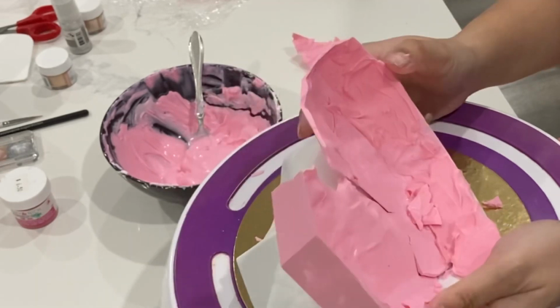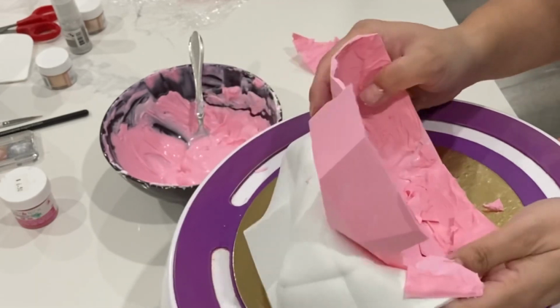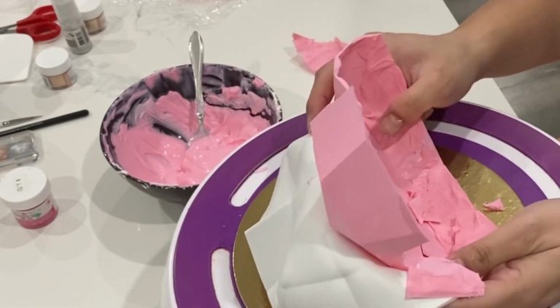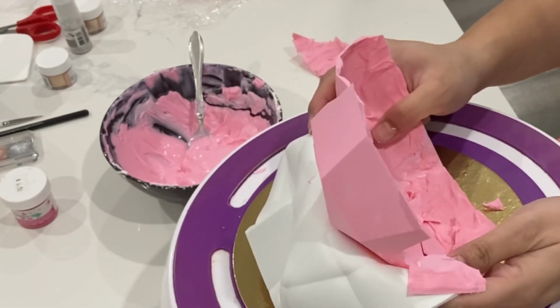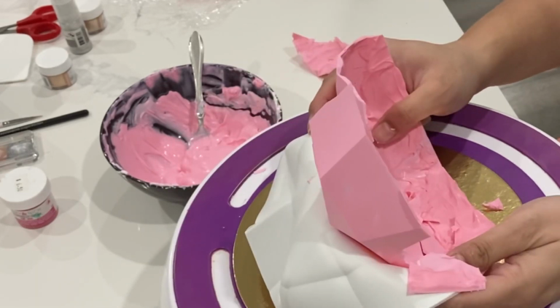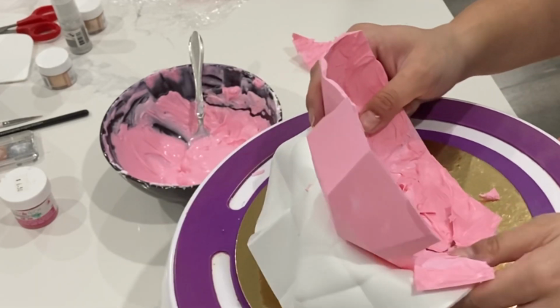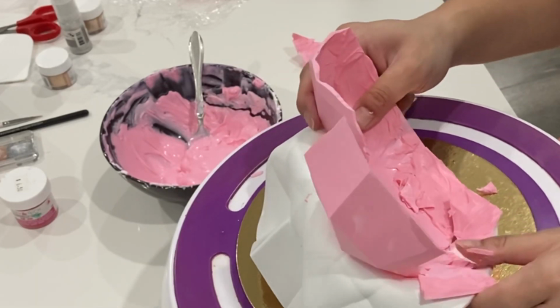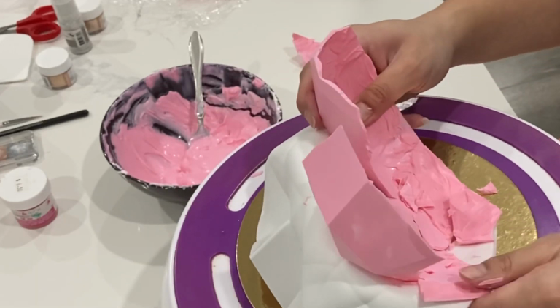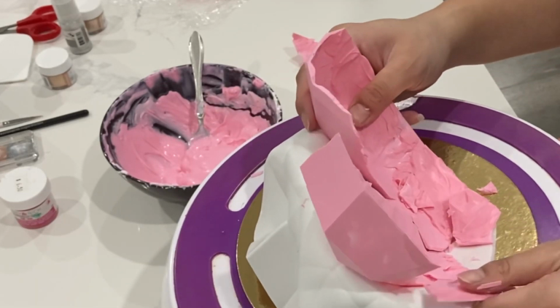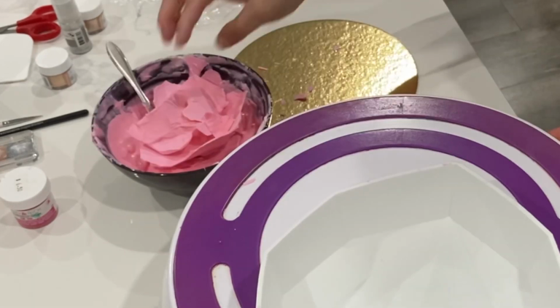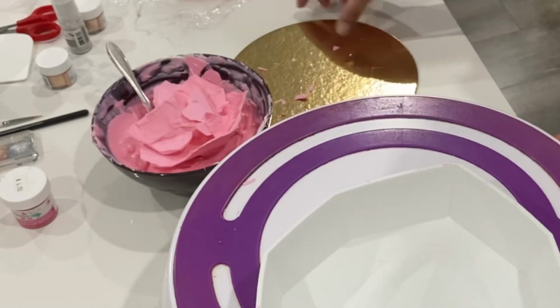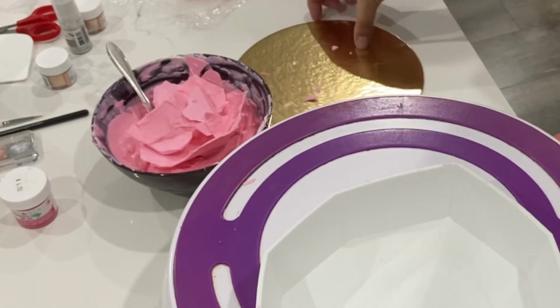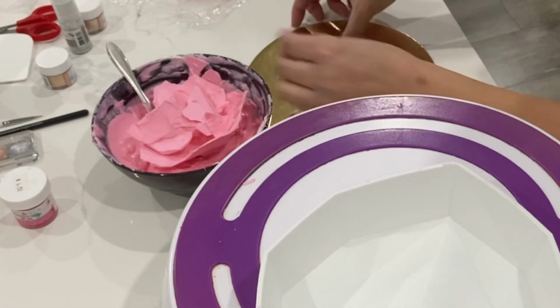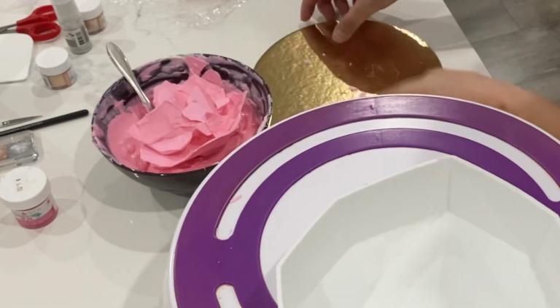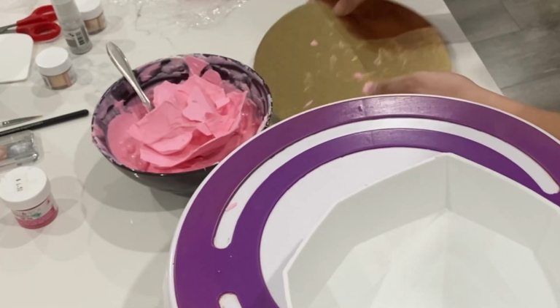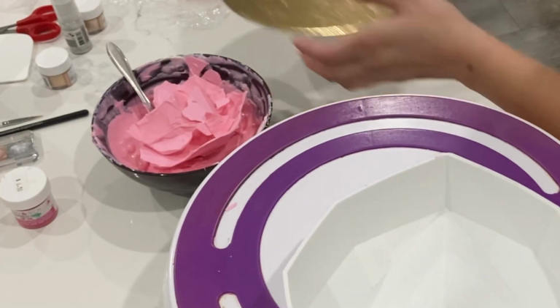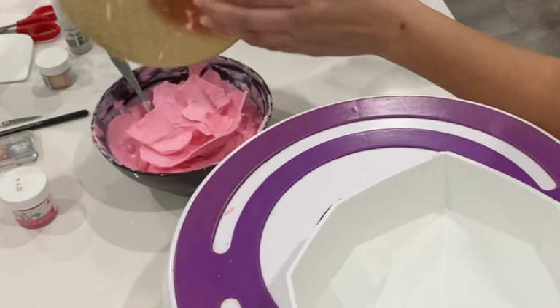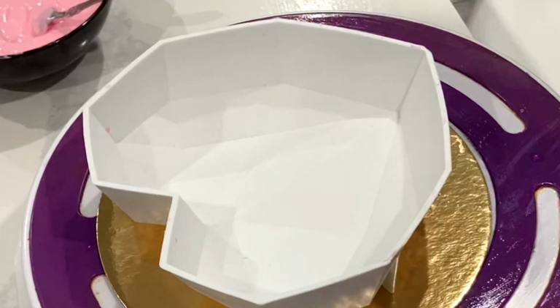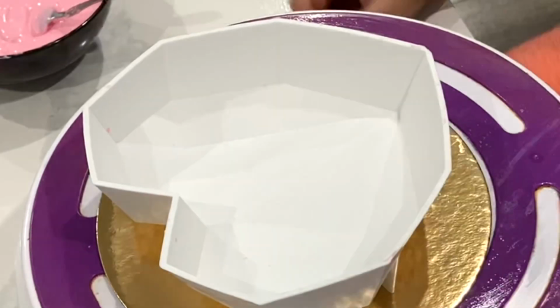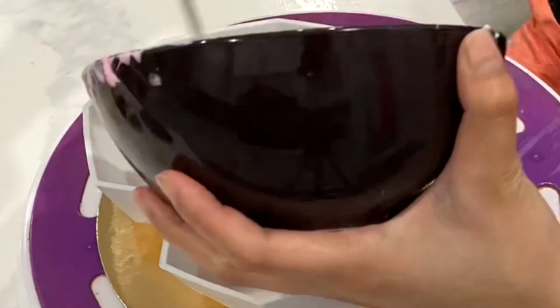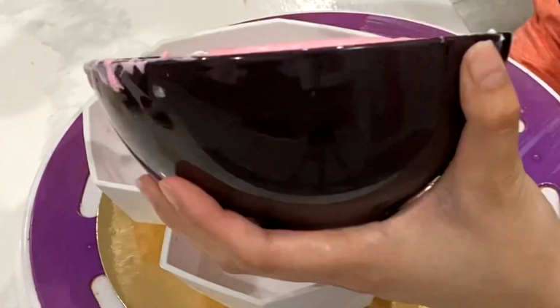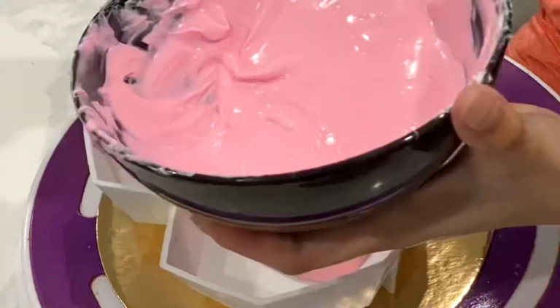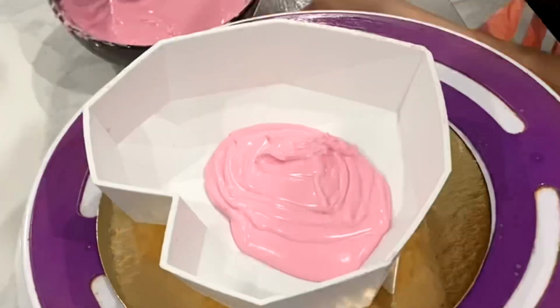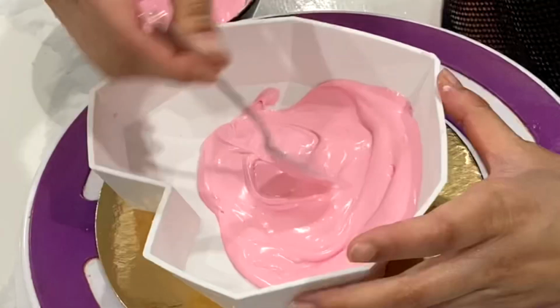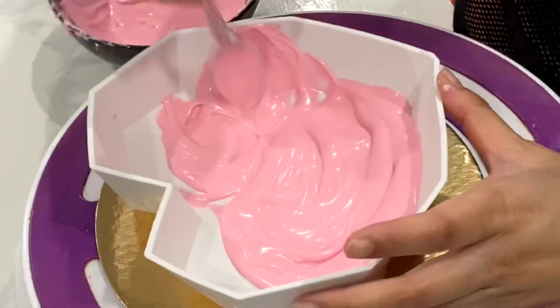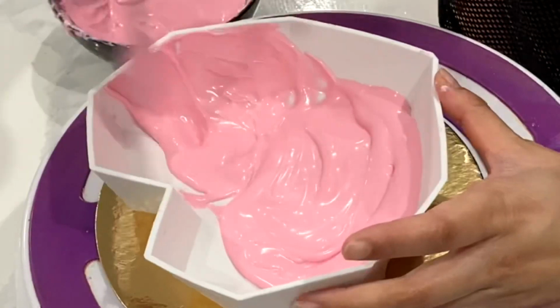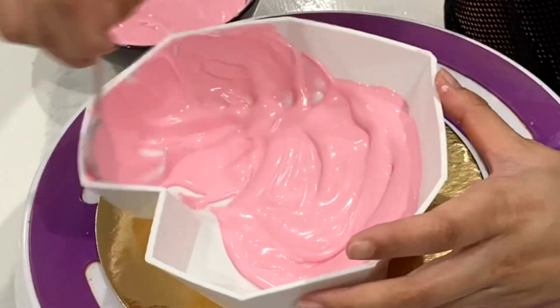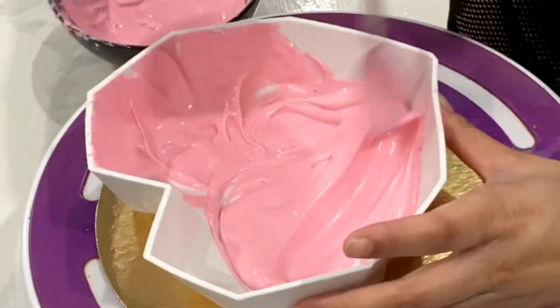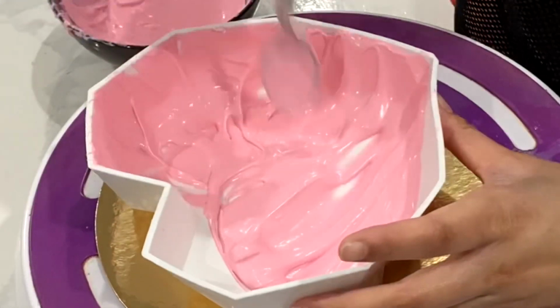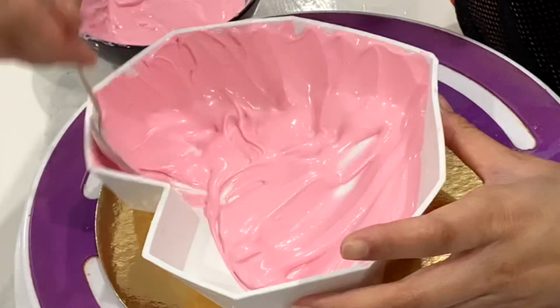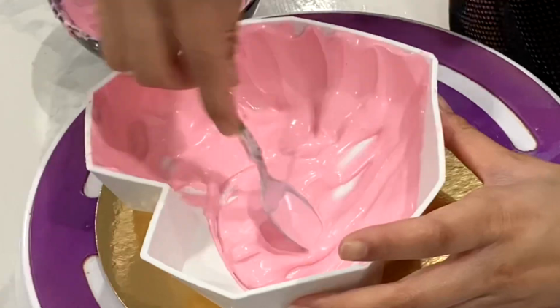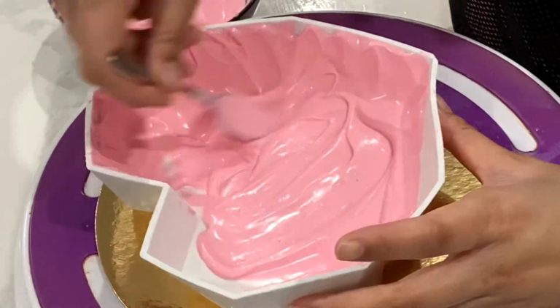That didn't work because the chocolate was way too thin, so I decided to try it again.